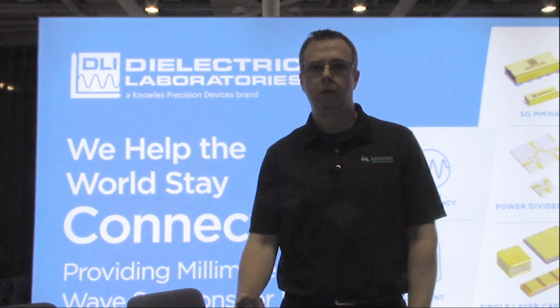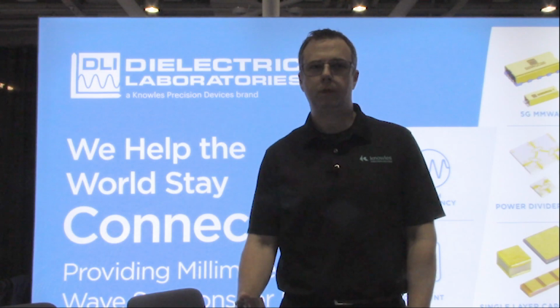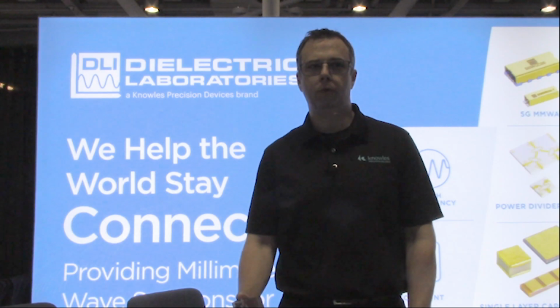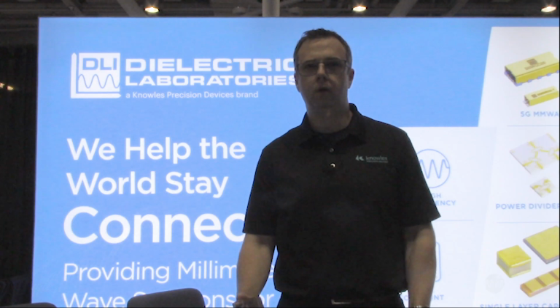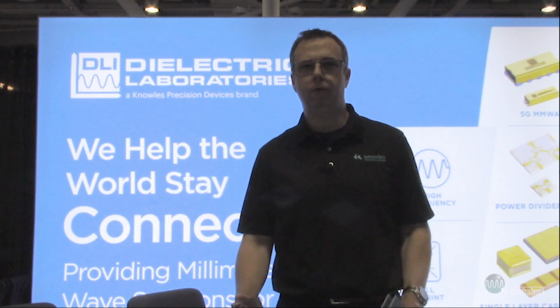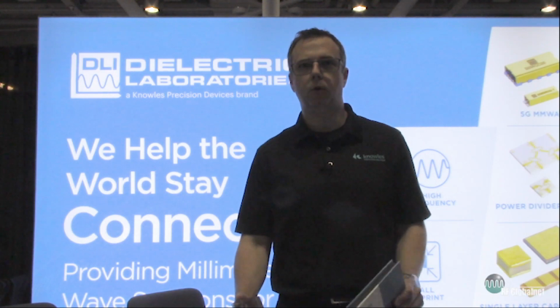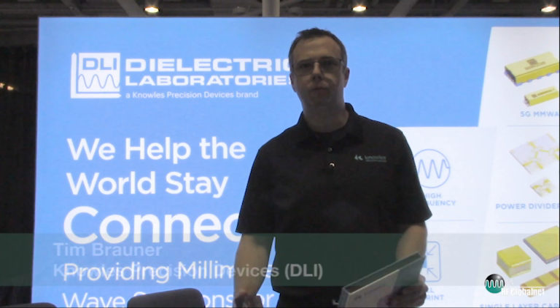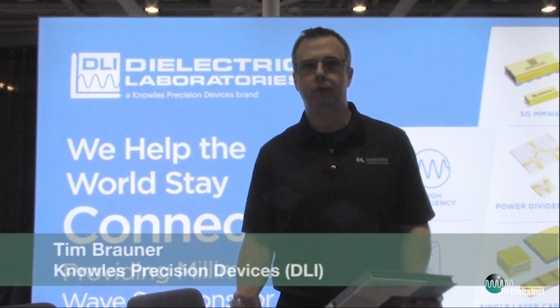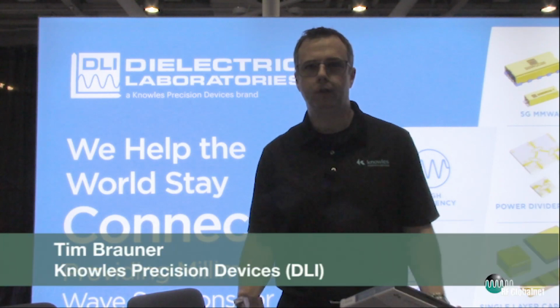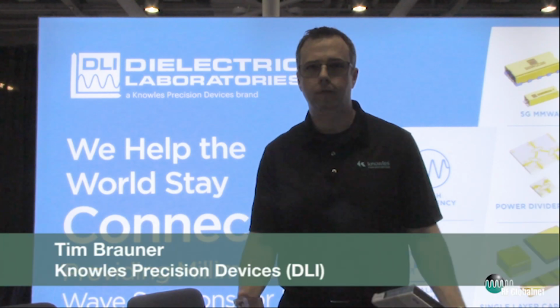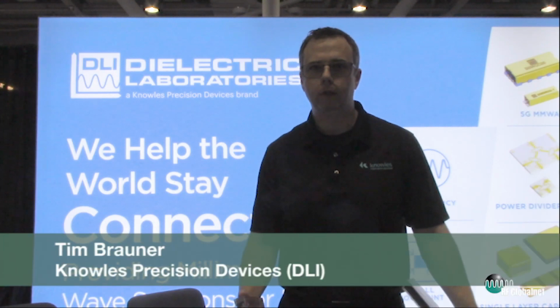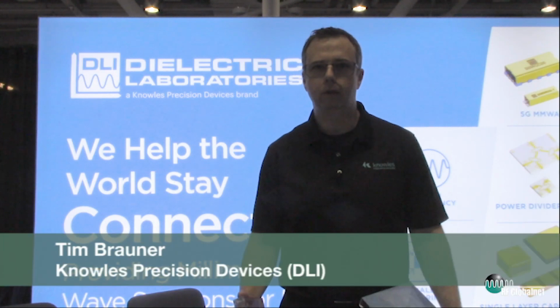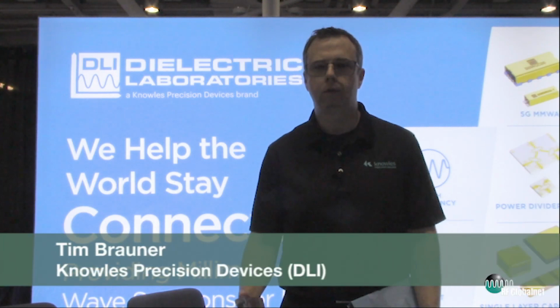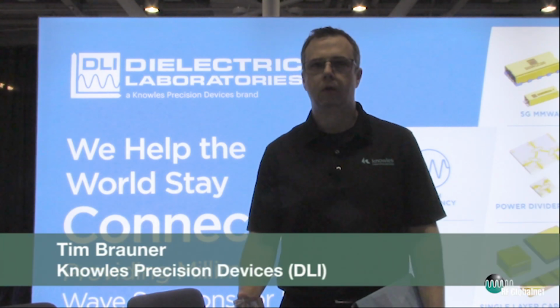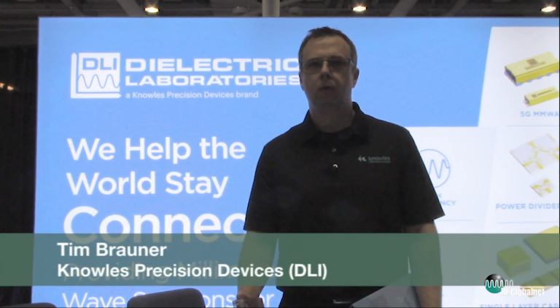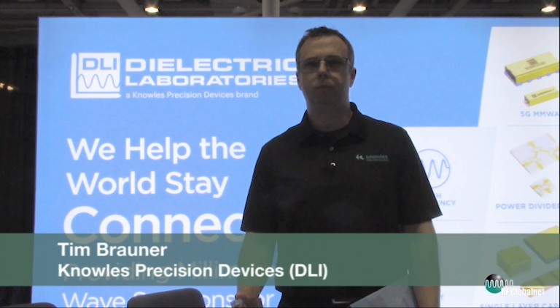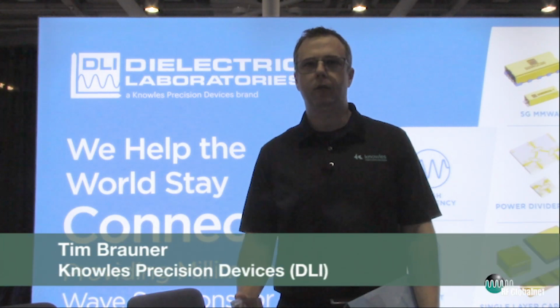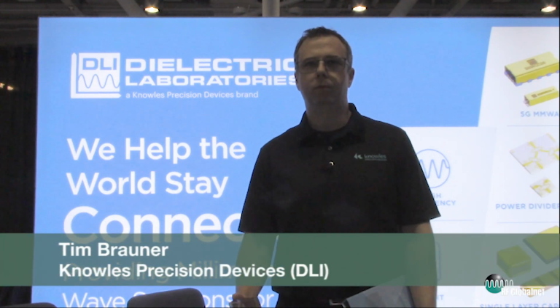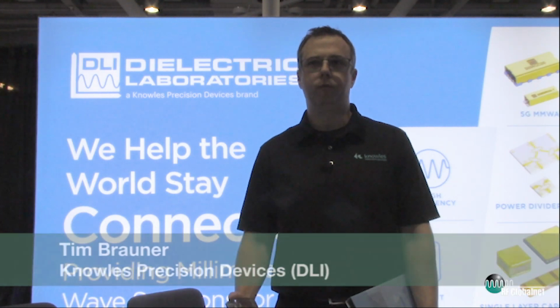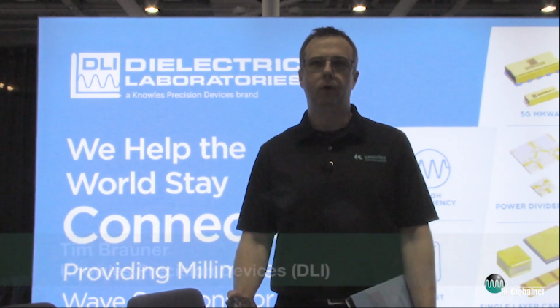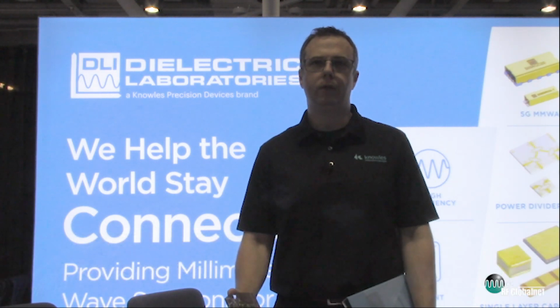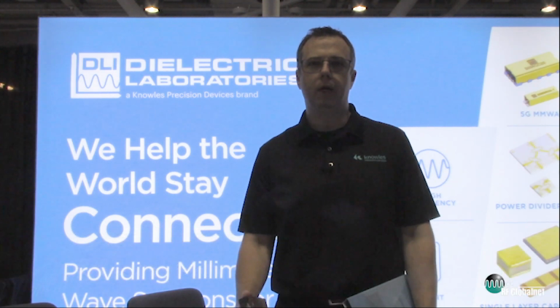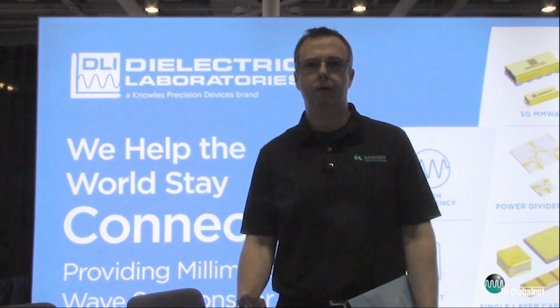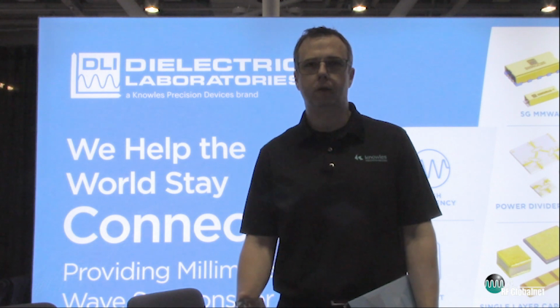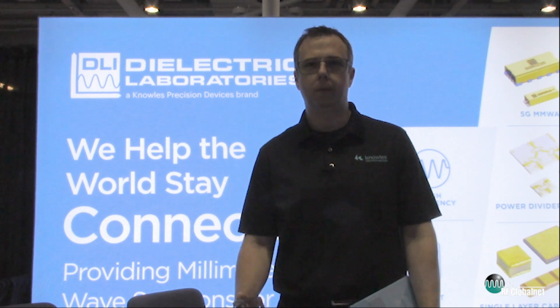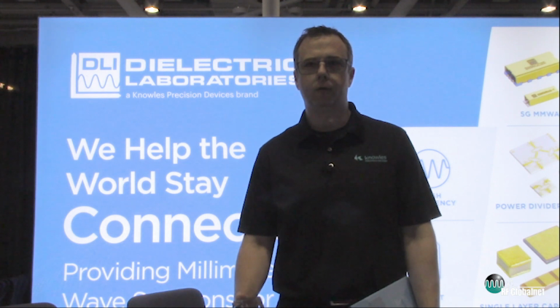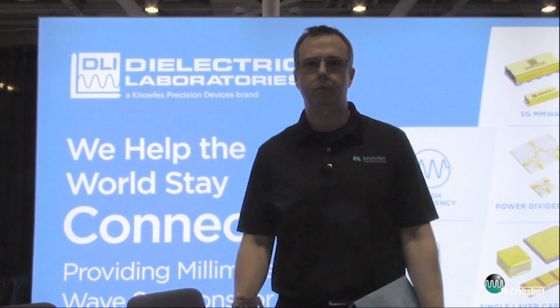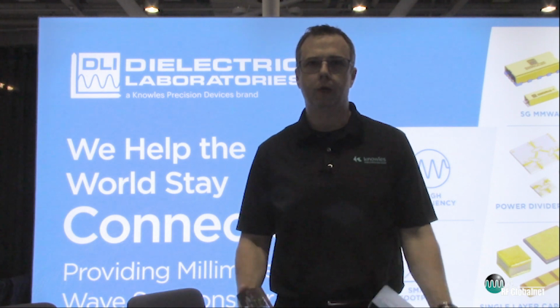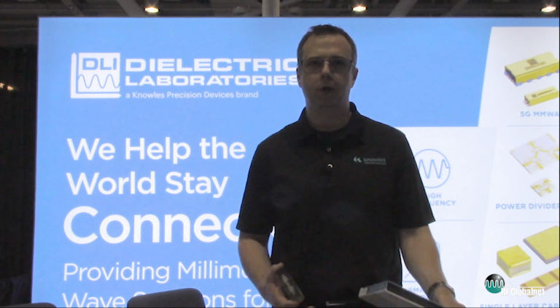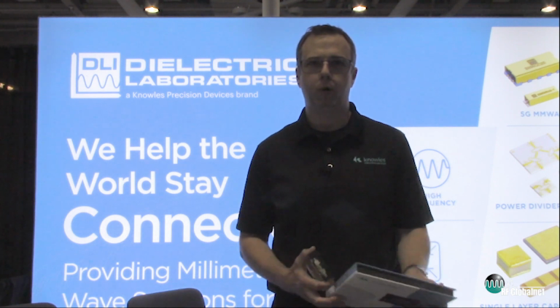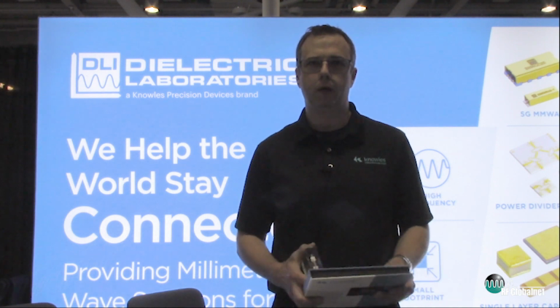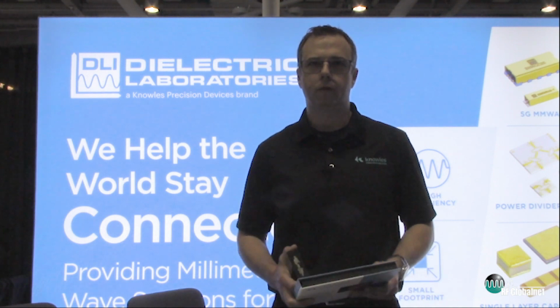Tim Brauner from Knowles Precision Devices, responsible for the Dielectric Laboratories microwave products.